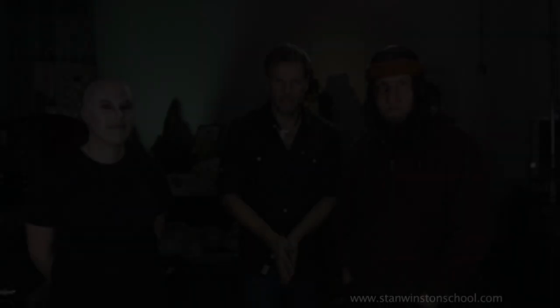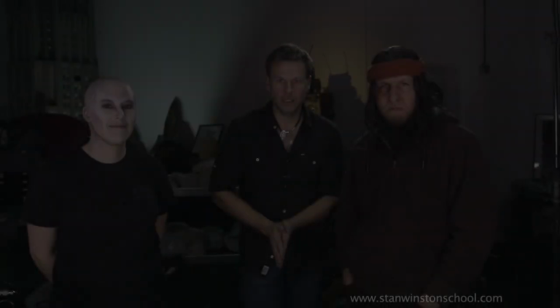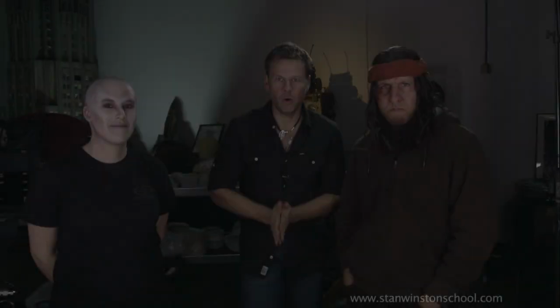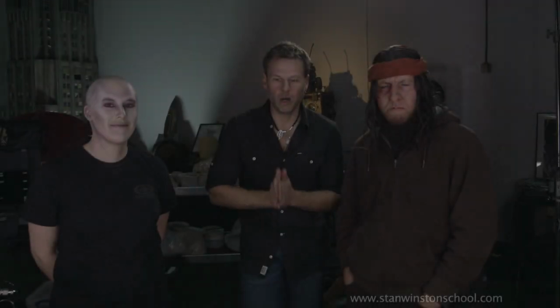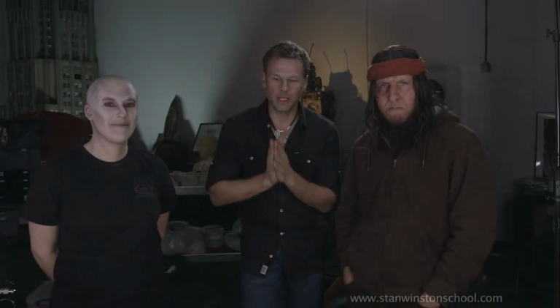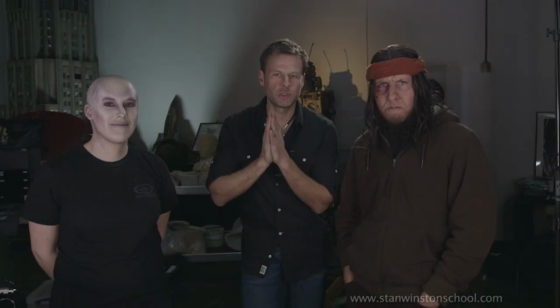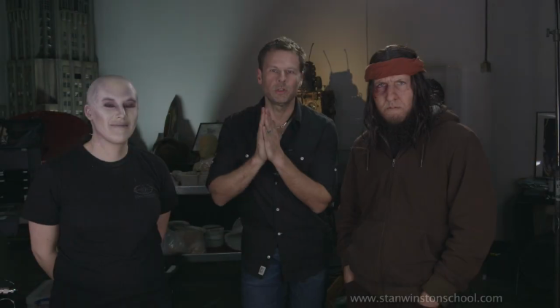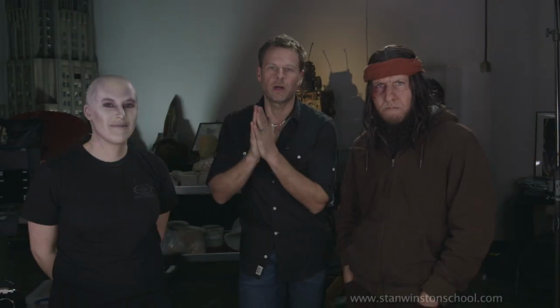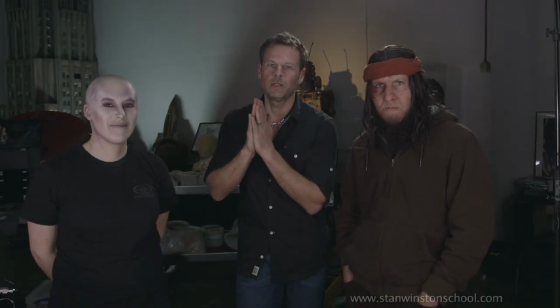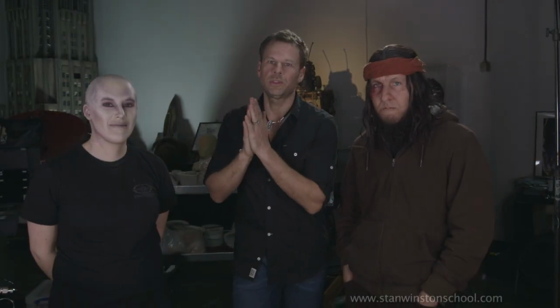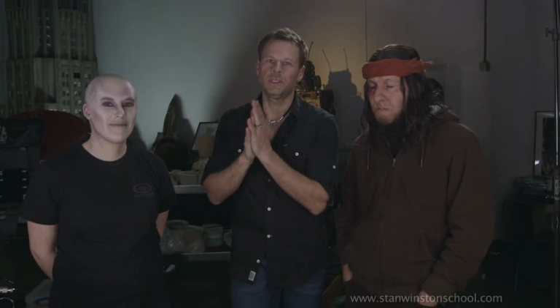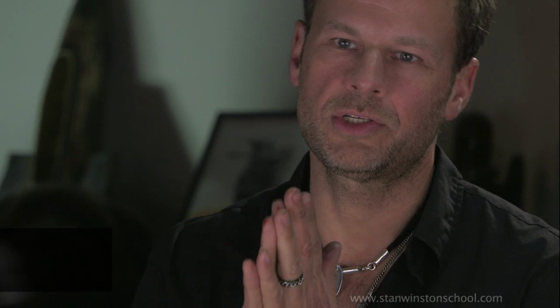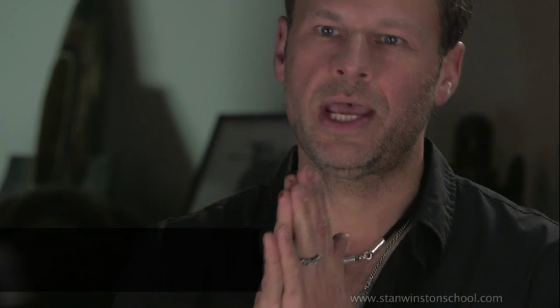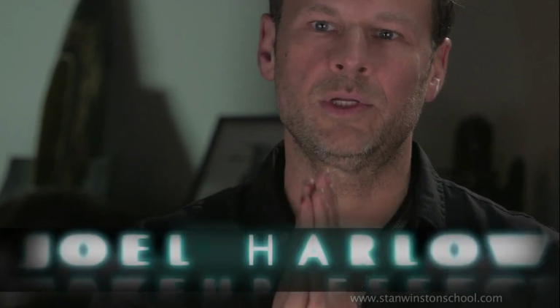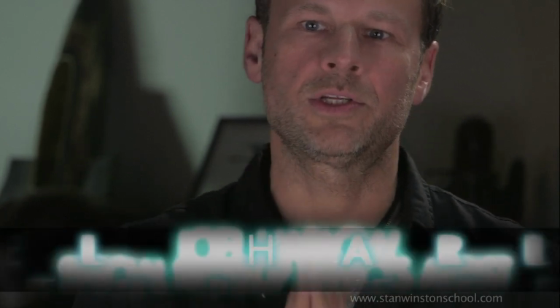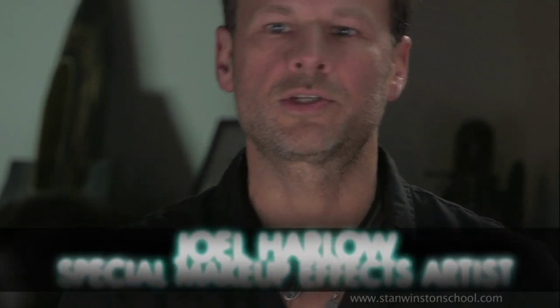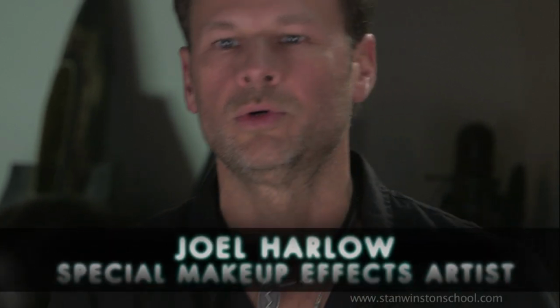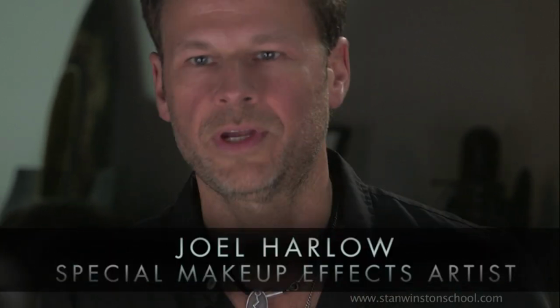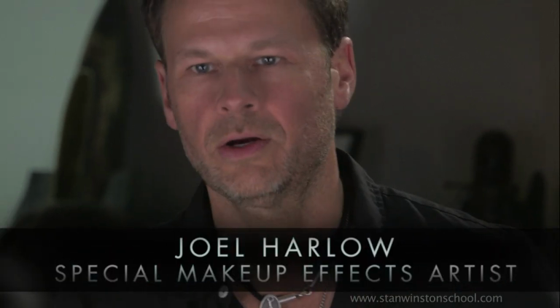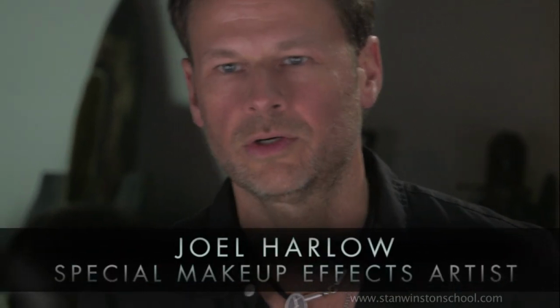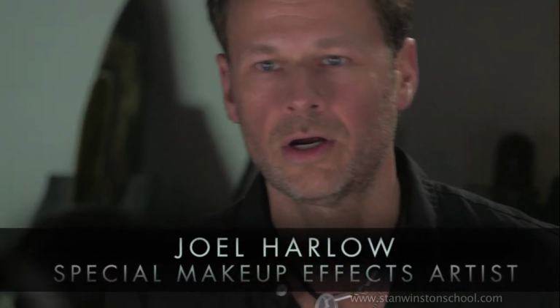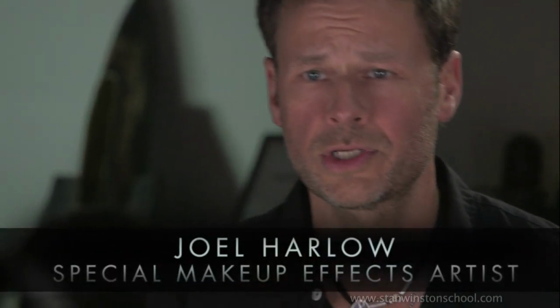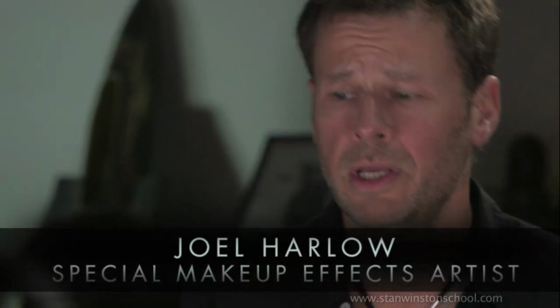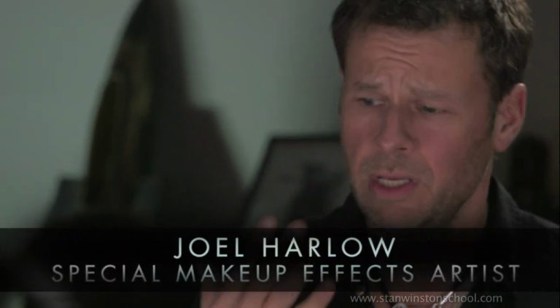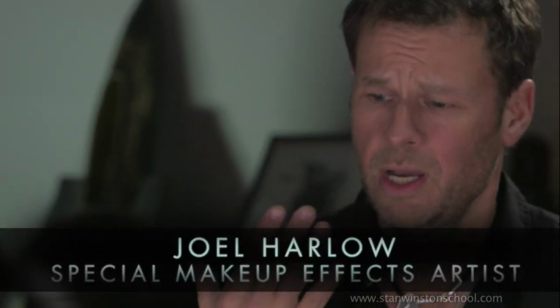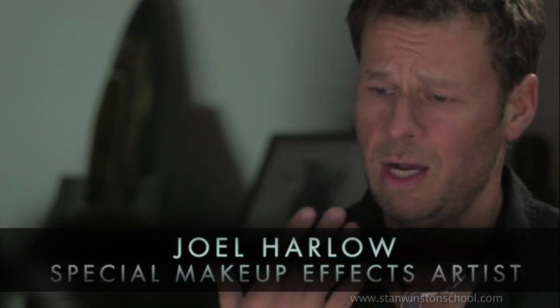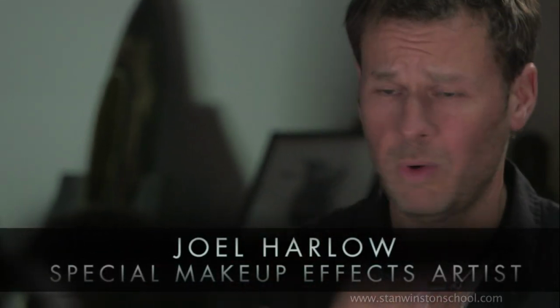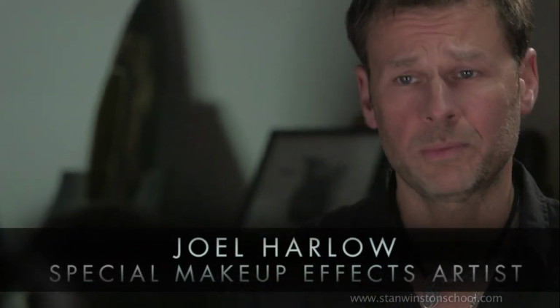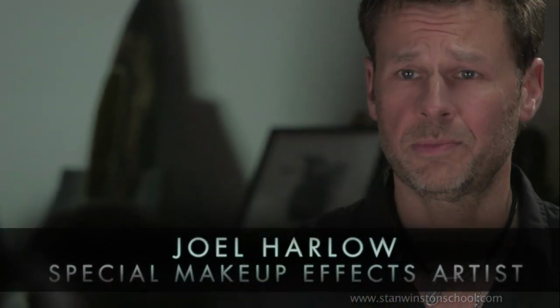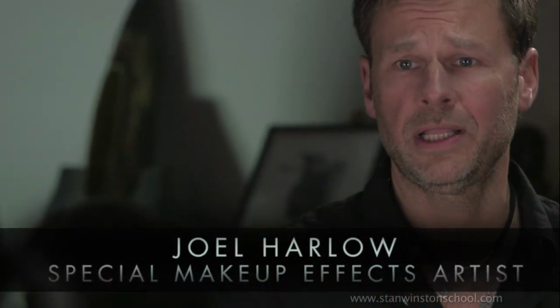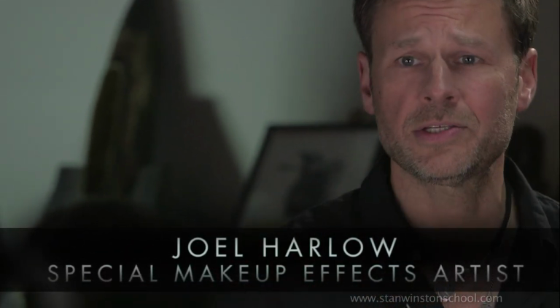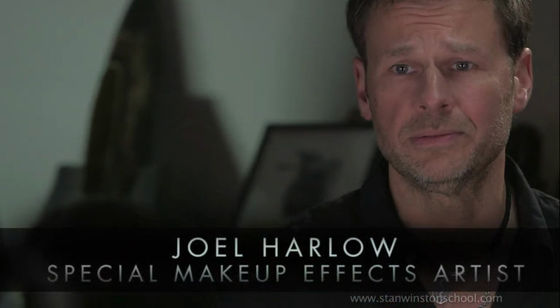Hello all, I'm Joel Harlow with the Stan Winston School of Character Arts. Welcome to my lesson.